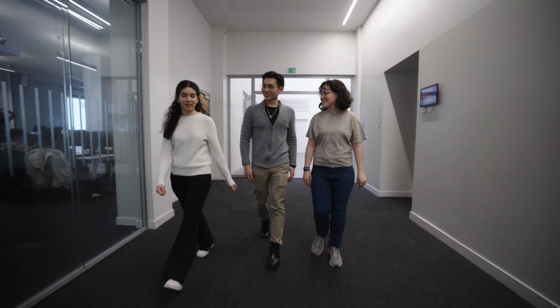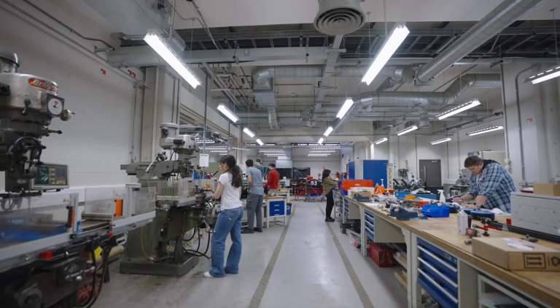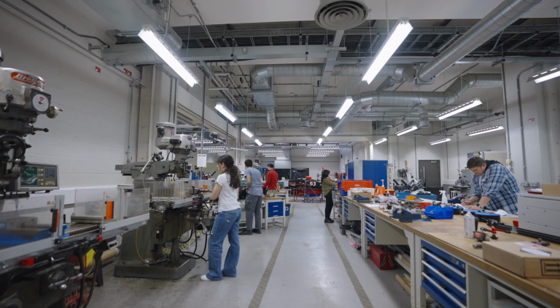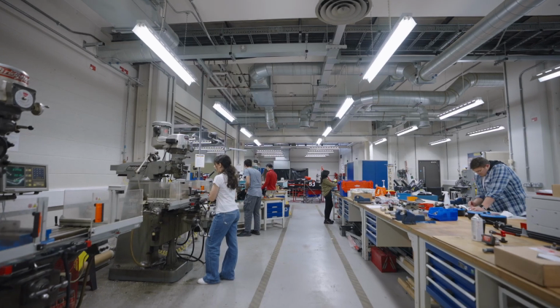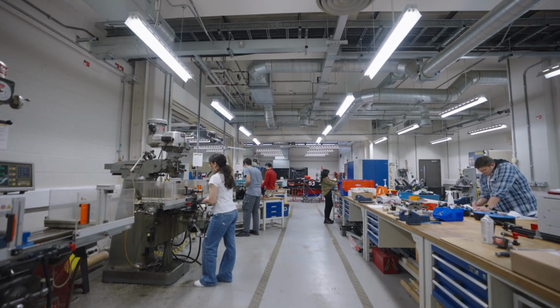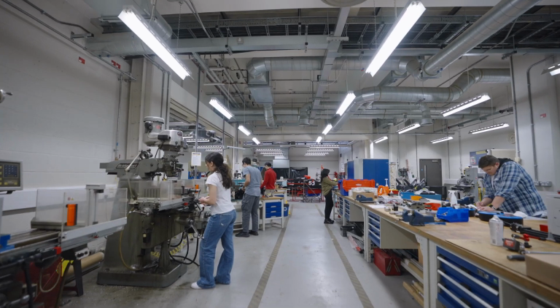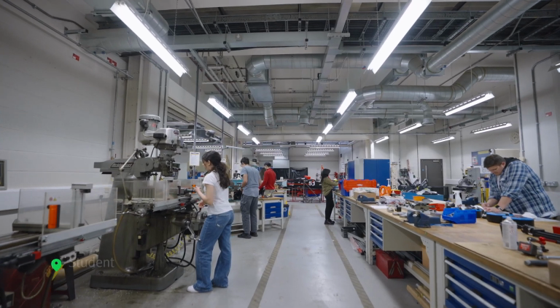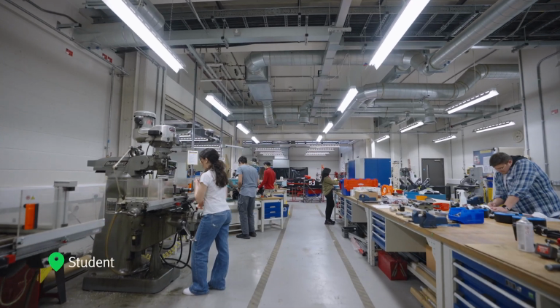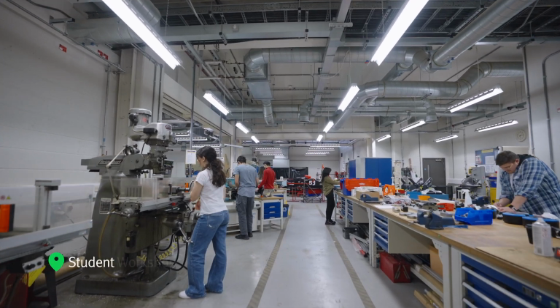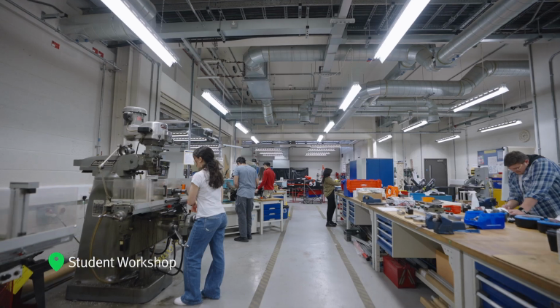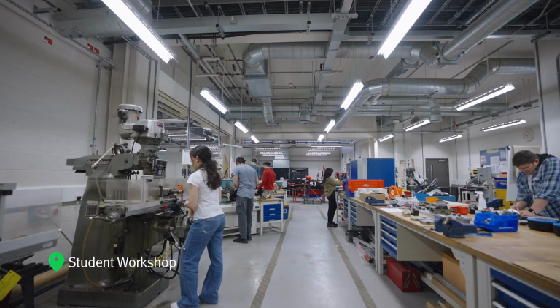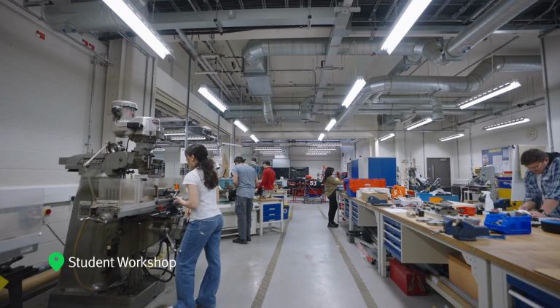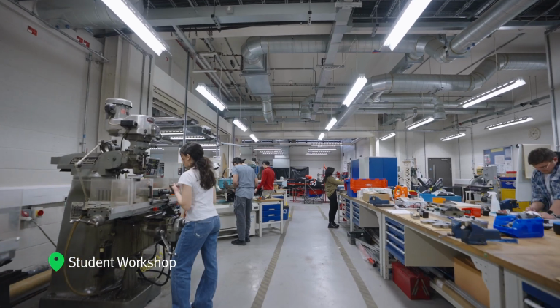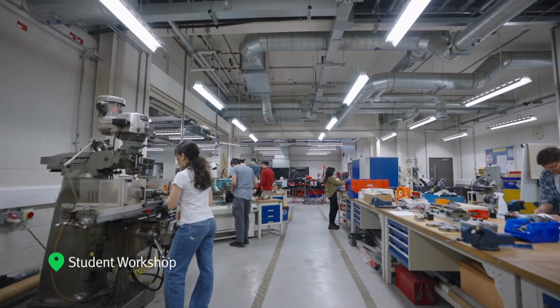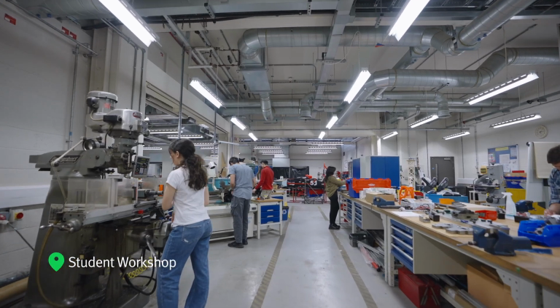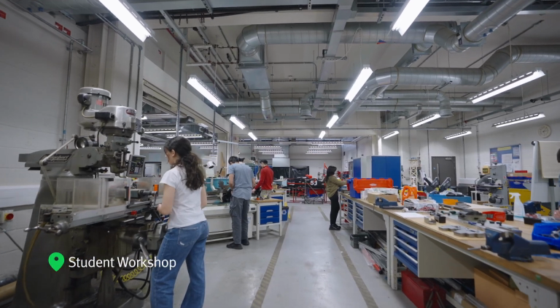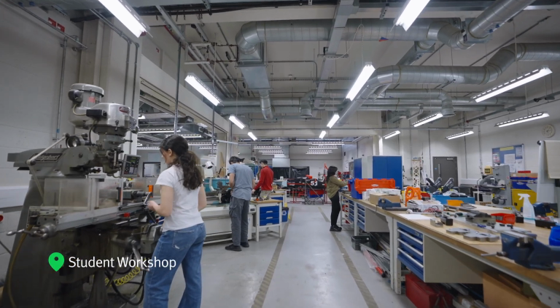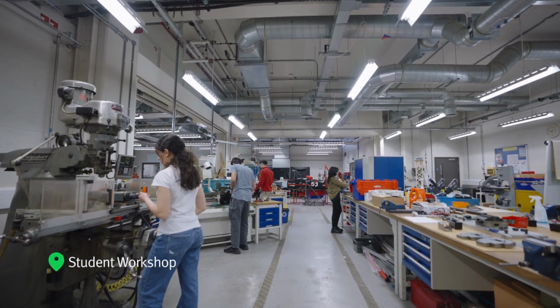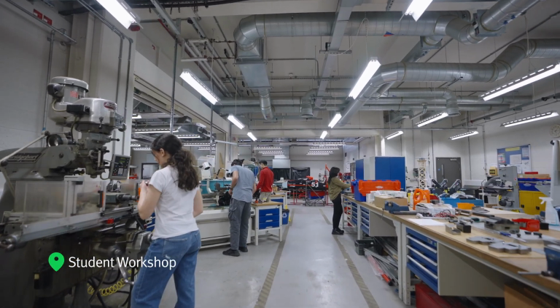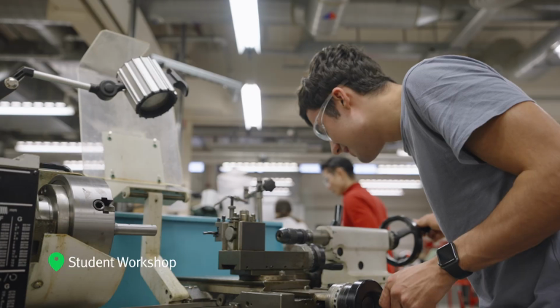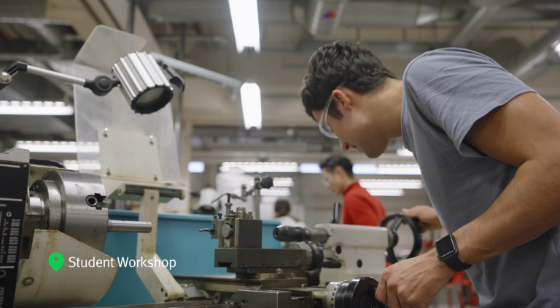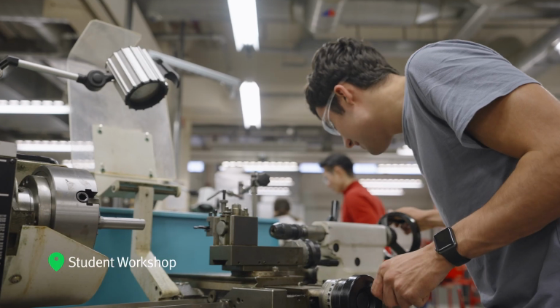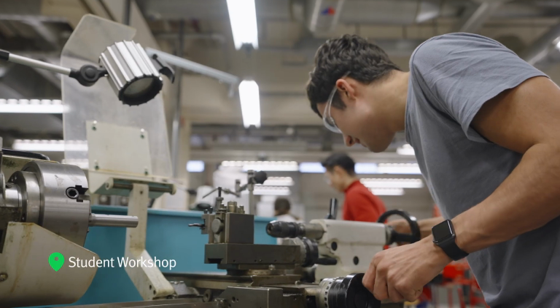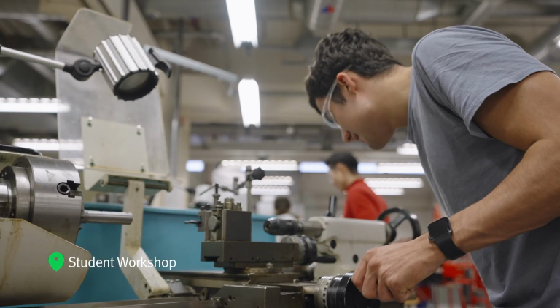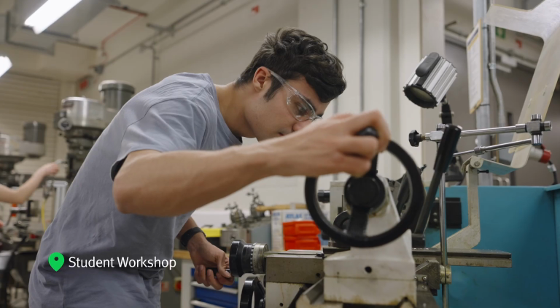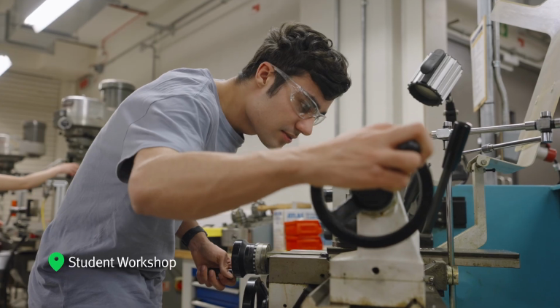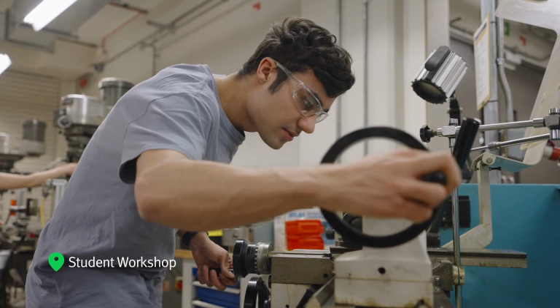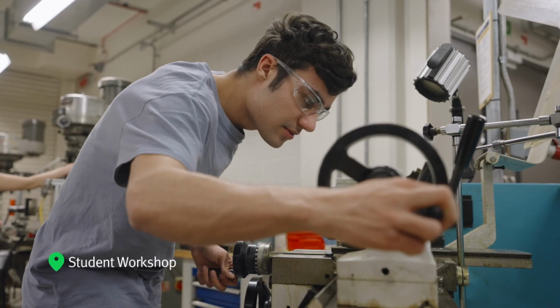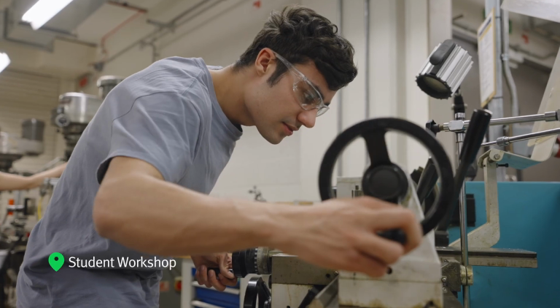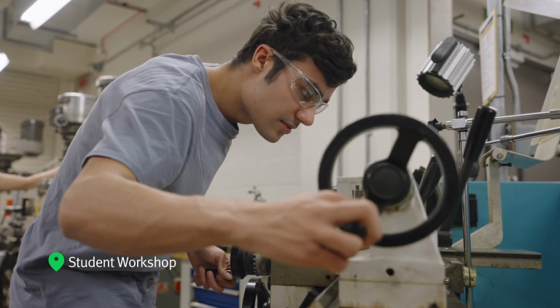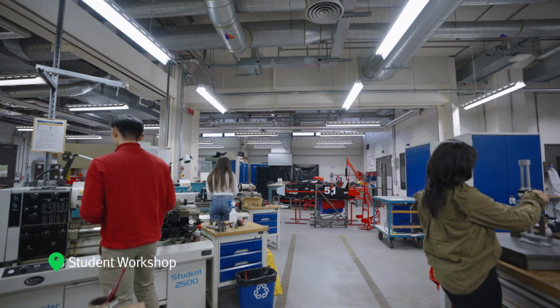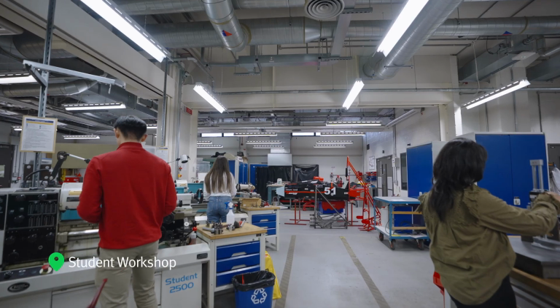Our student workshop is a state-of-the-art facility which our students can use for modules and machine projects.